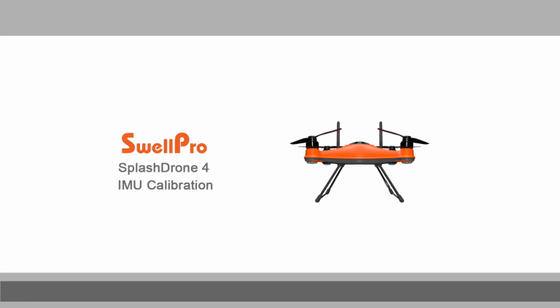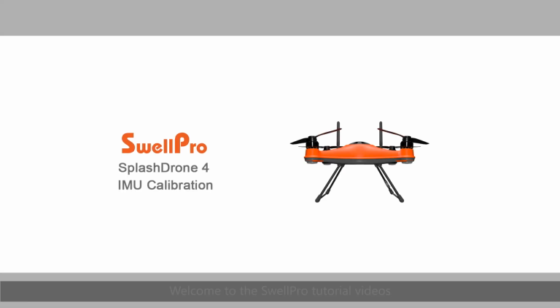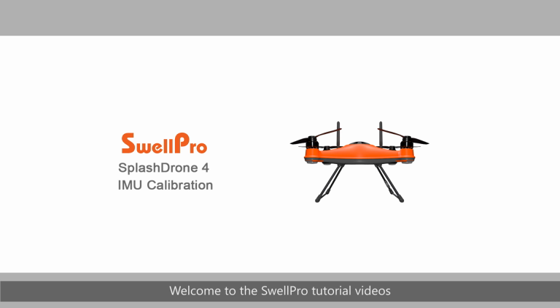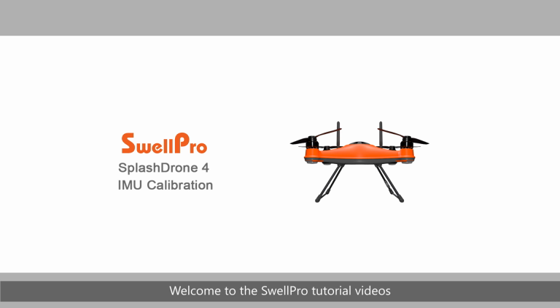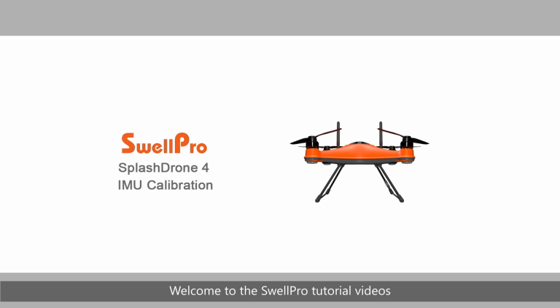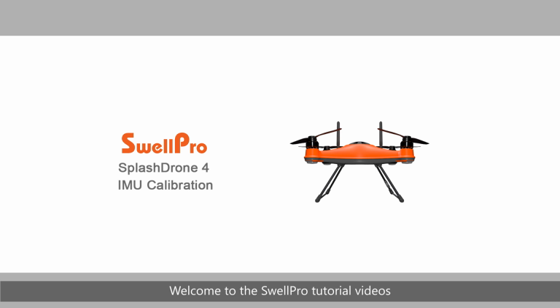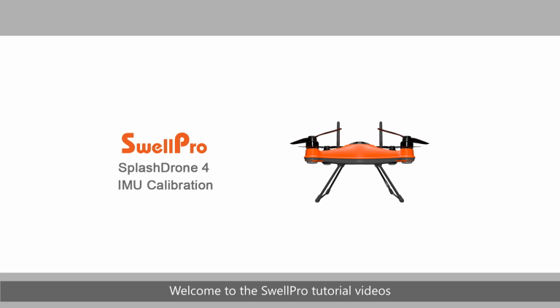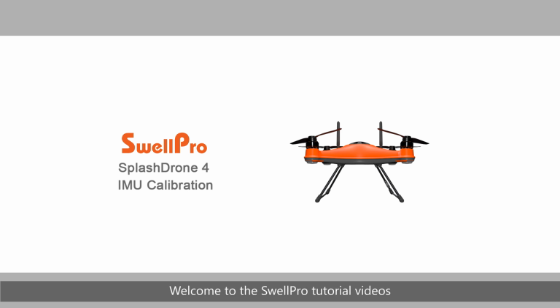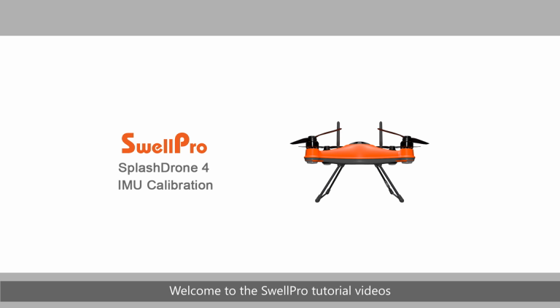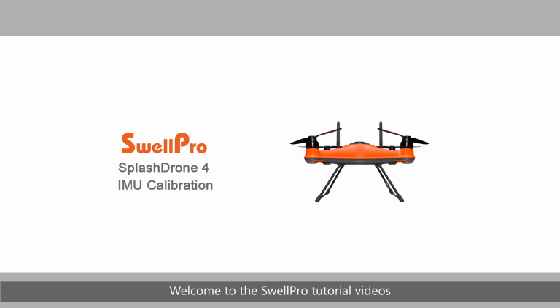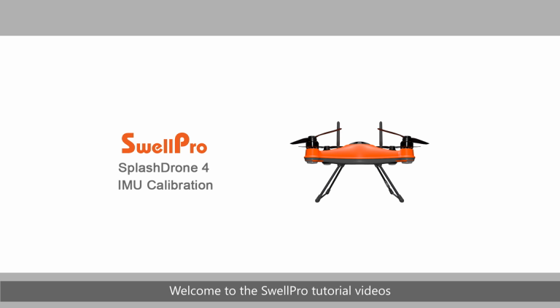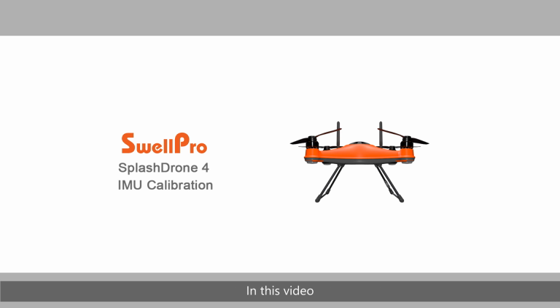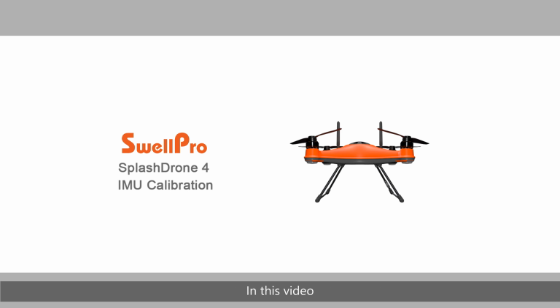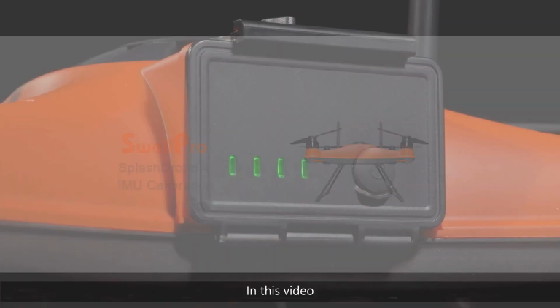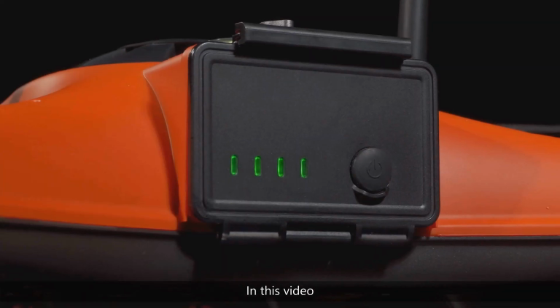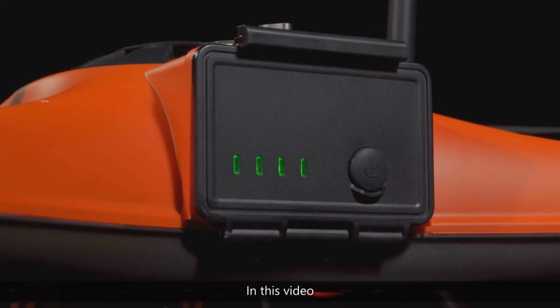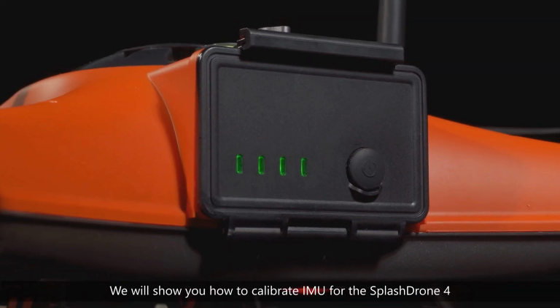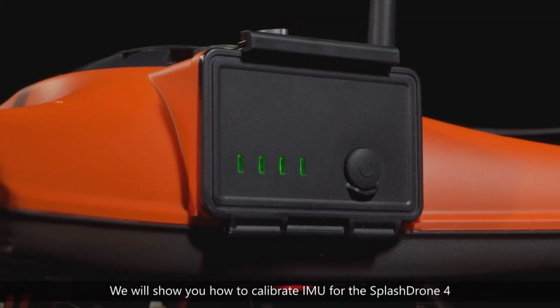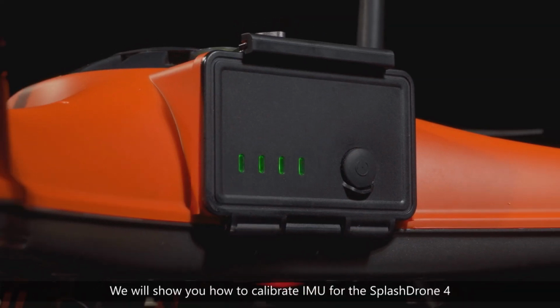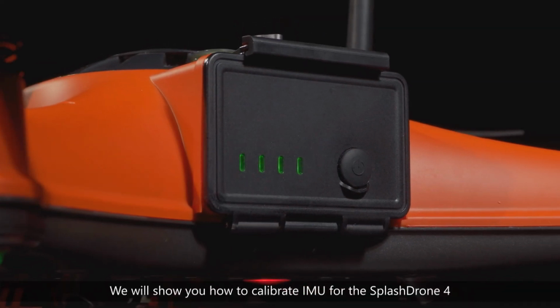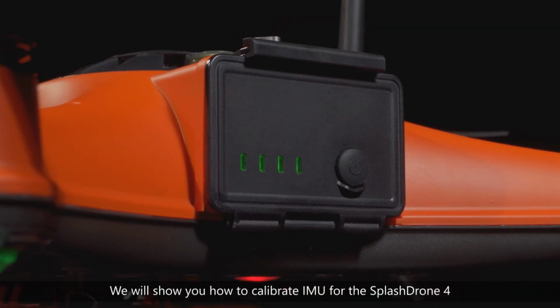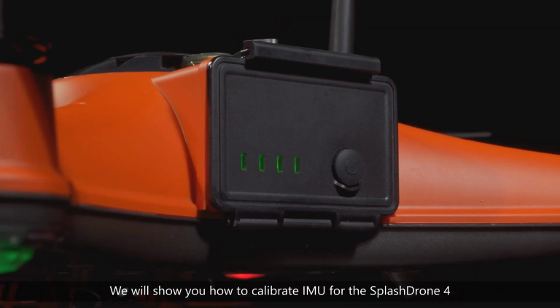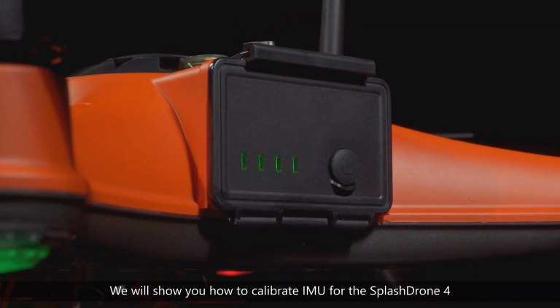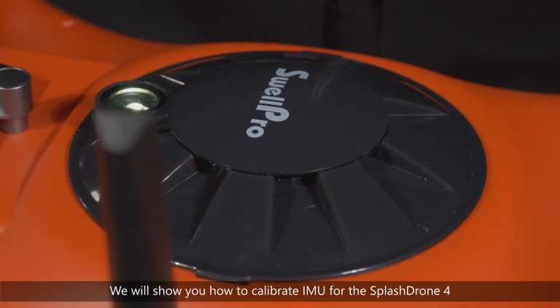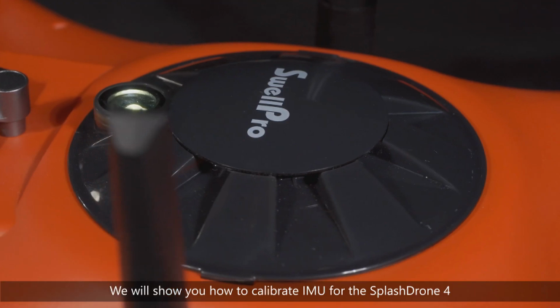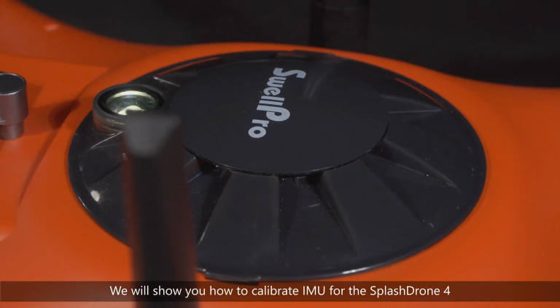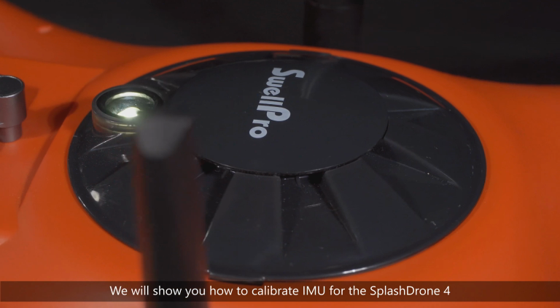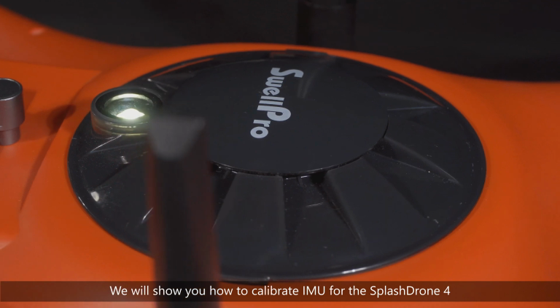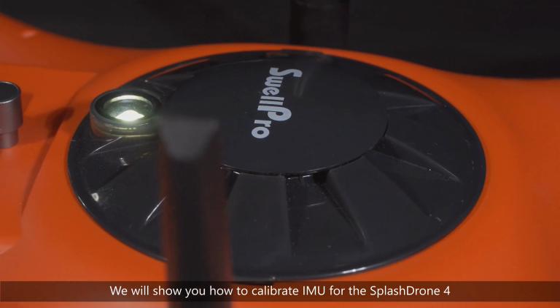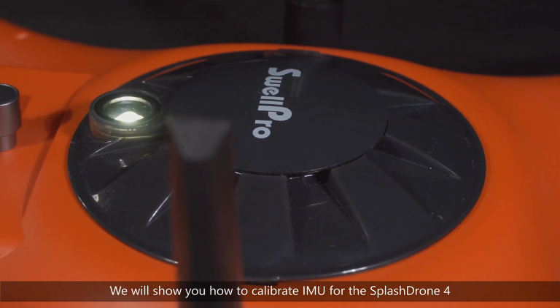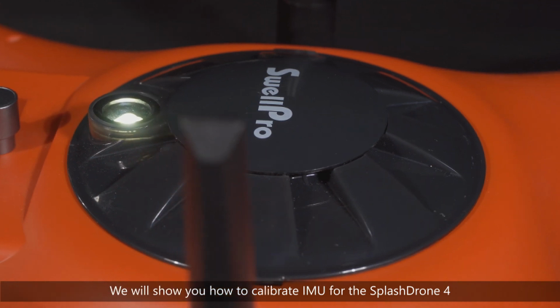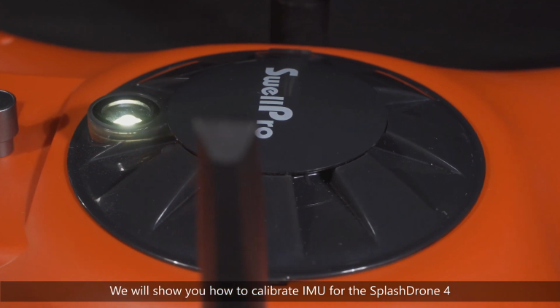Welcome to the SwellPro tutorial videos. In this video, we will show you how to calibrate IMU for the SplashDrone 4.